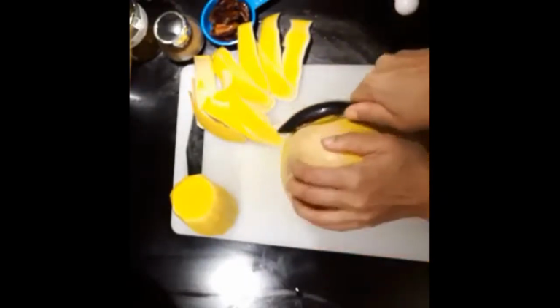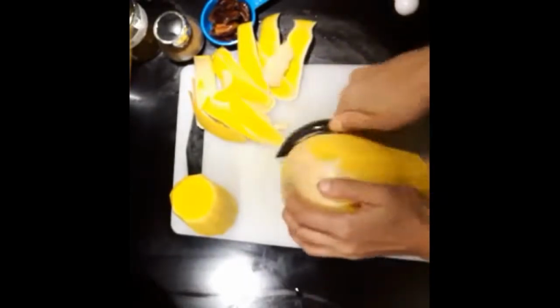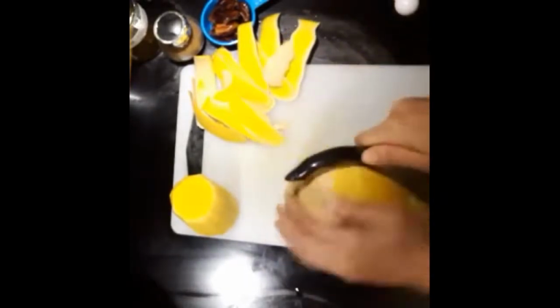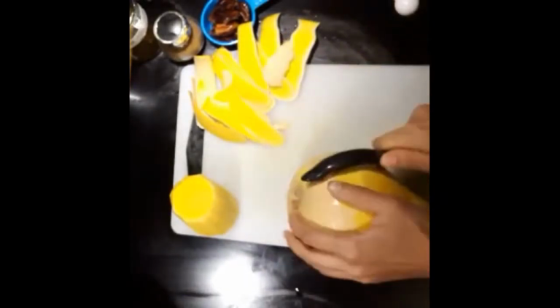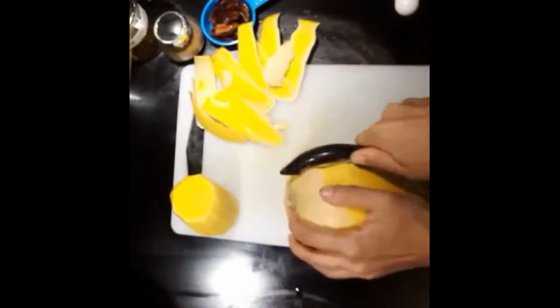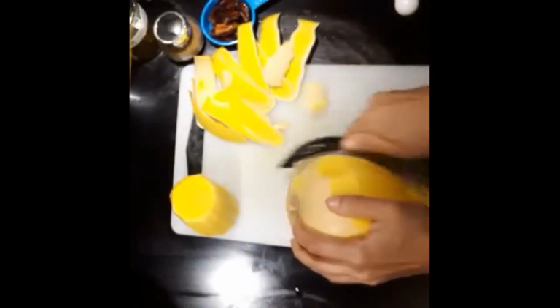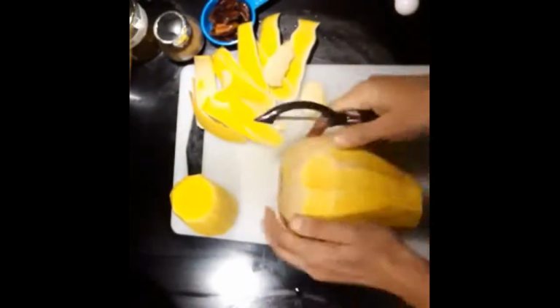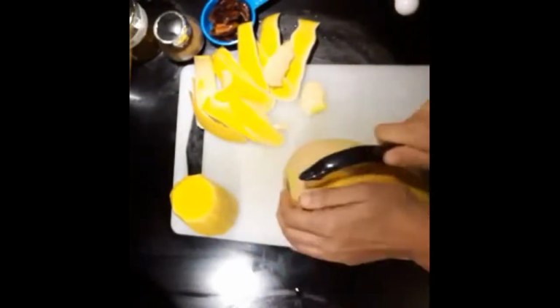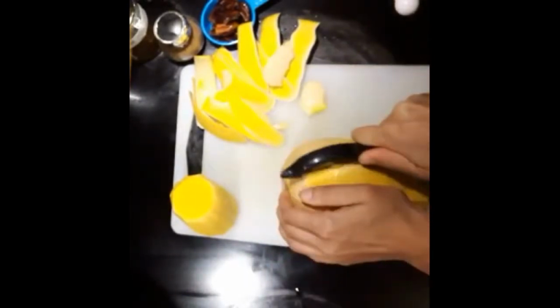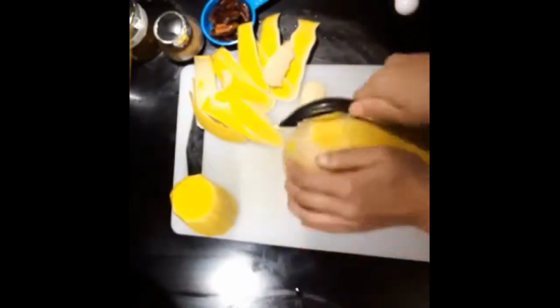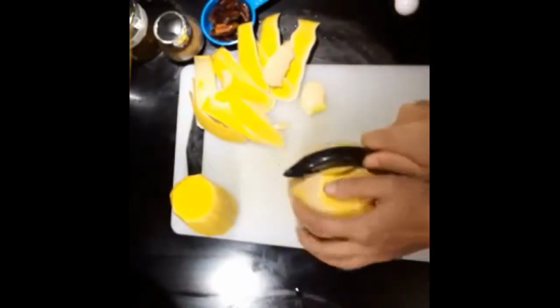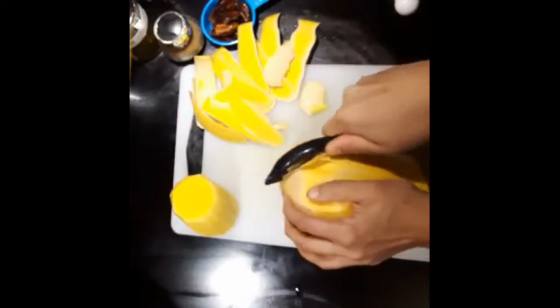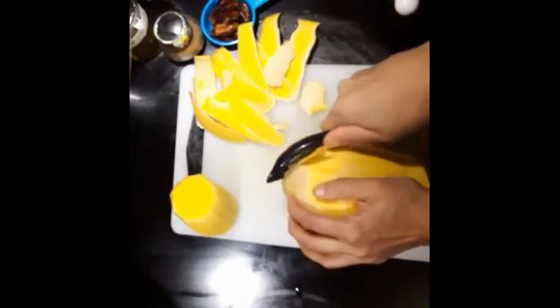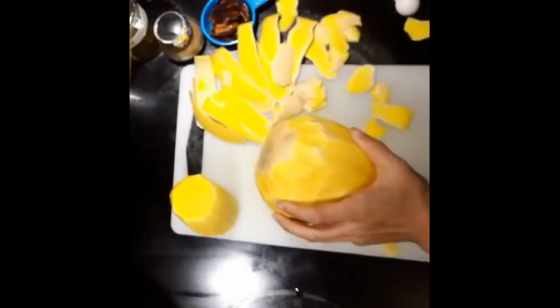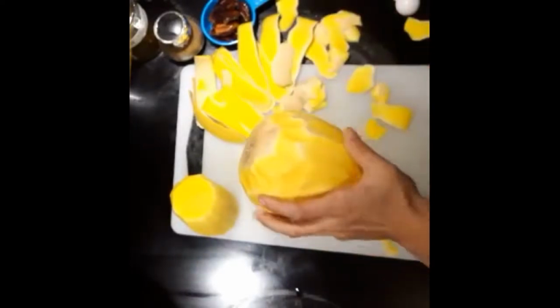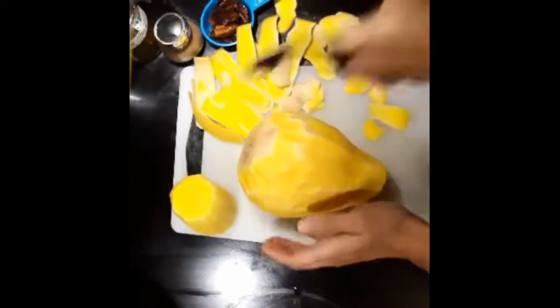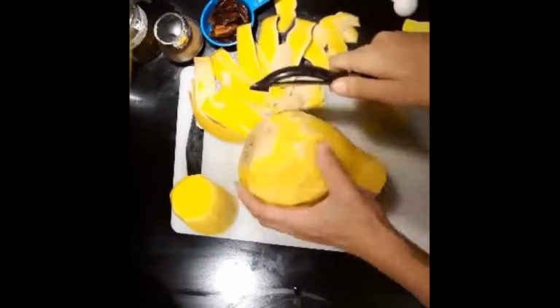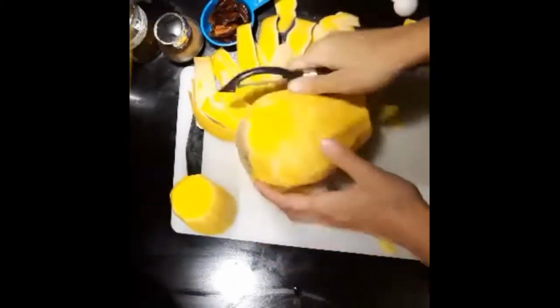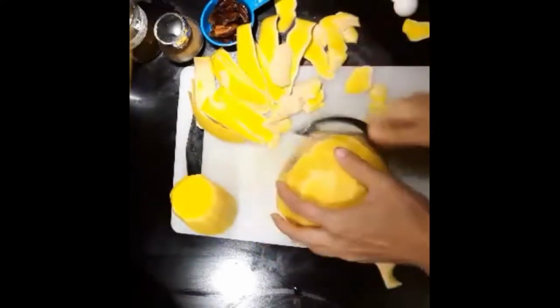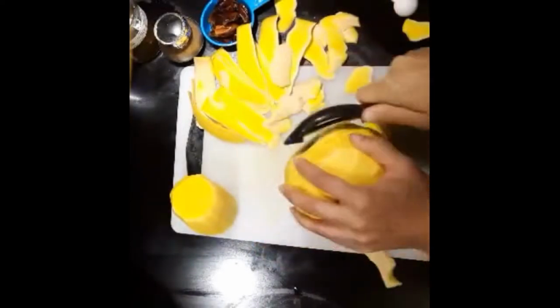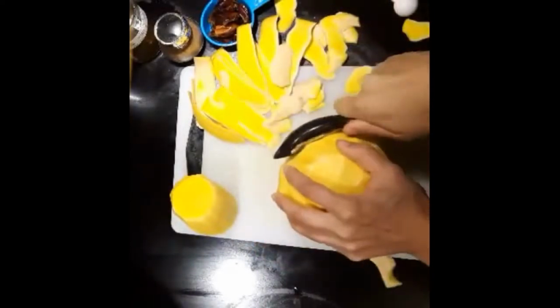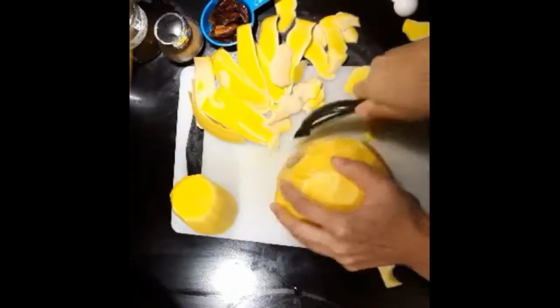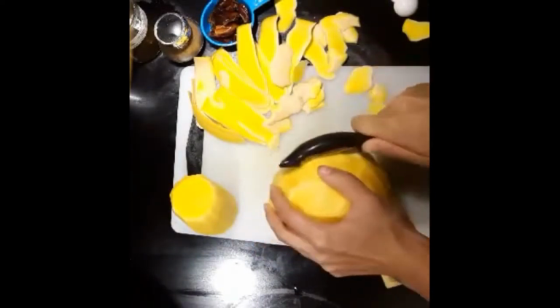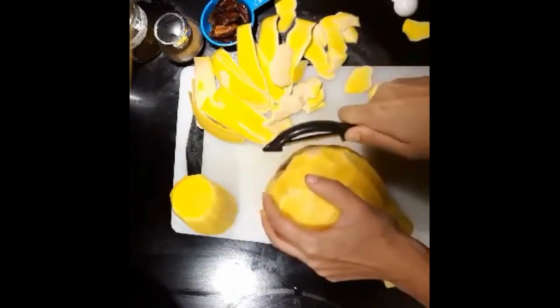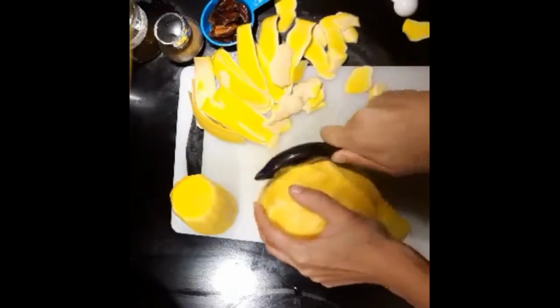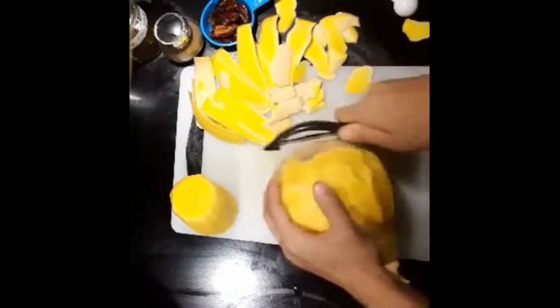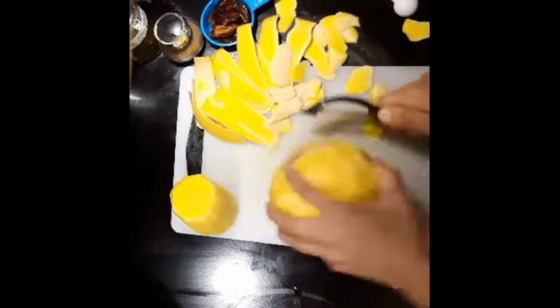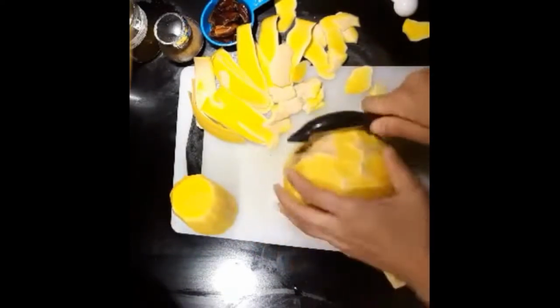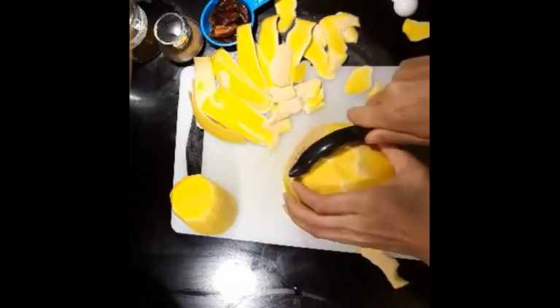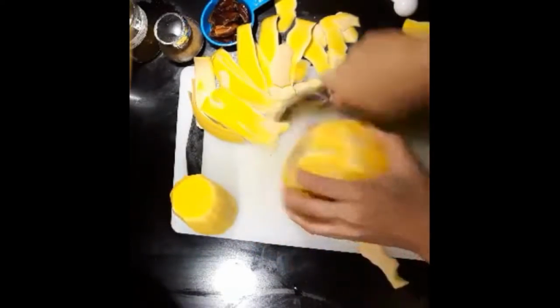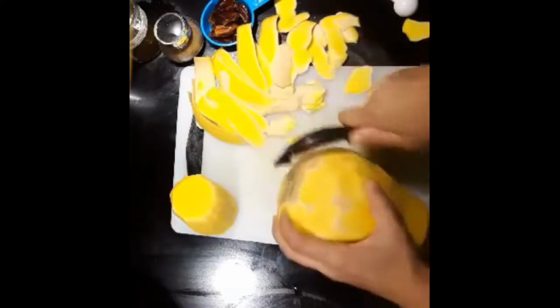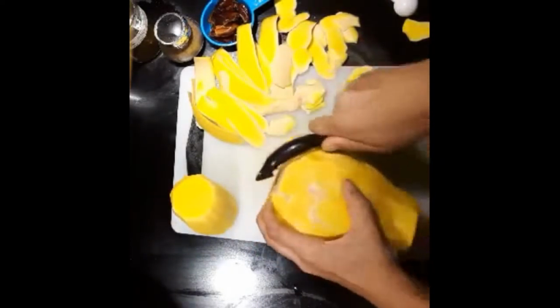The potato peeler gets just enough under the skin because the skin of the squash is very thick, and I find that the potato peeler goes at a perfect depth.